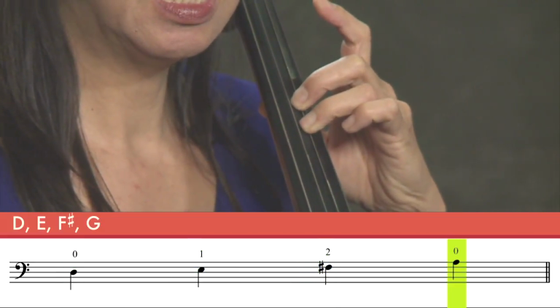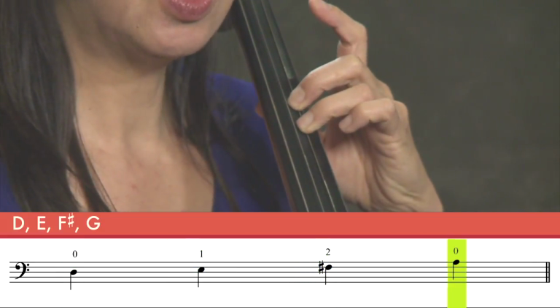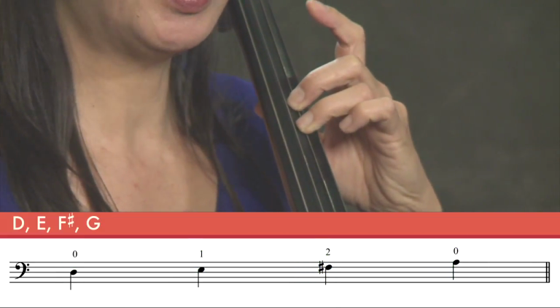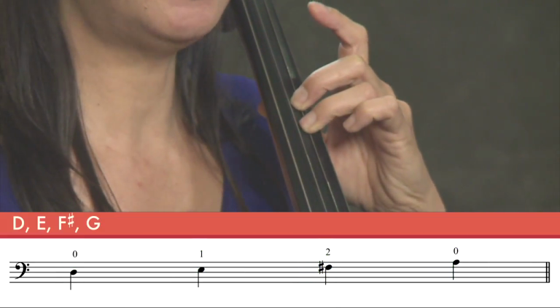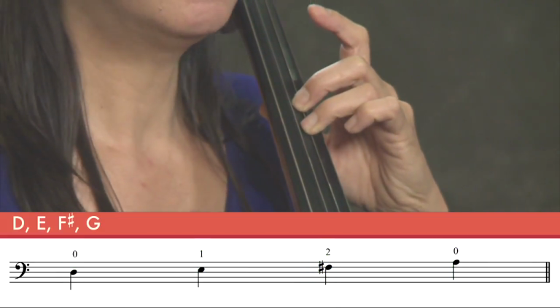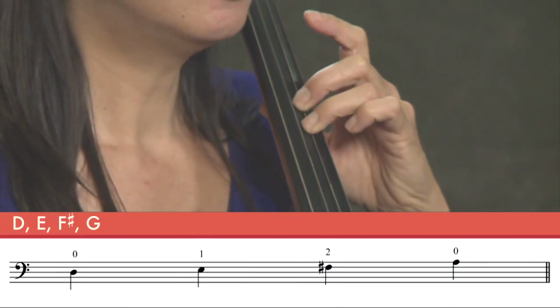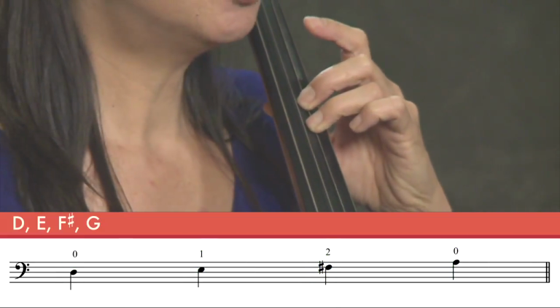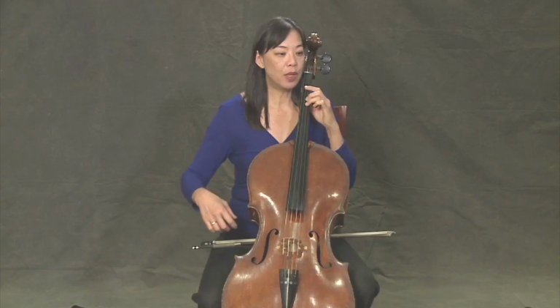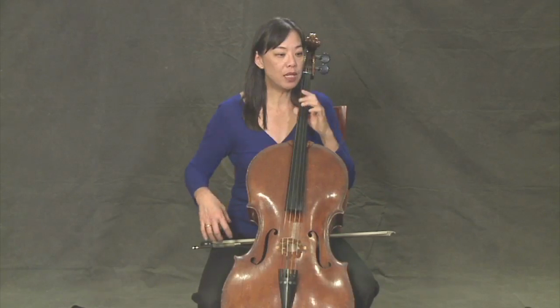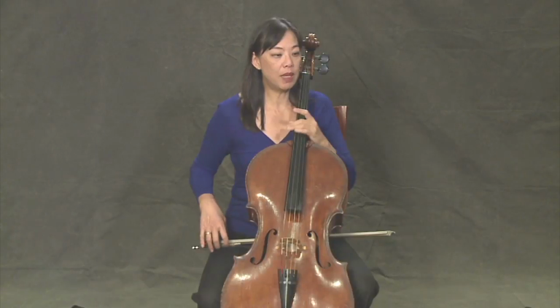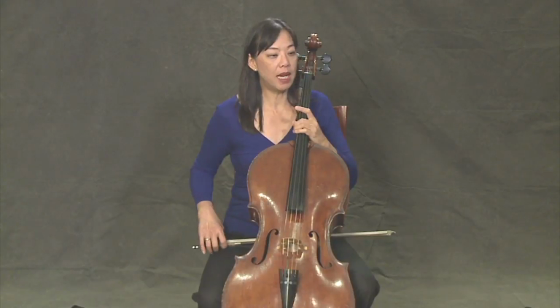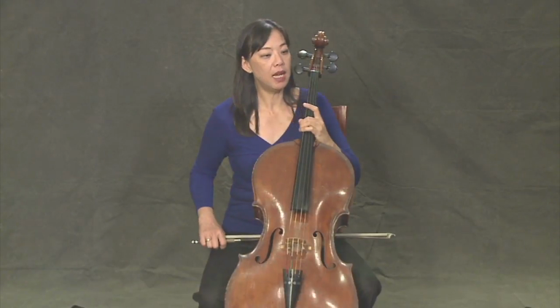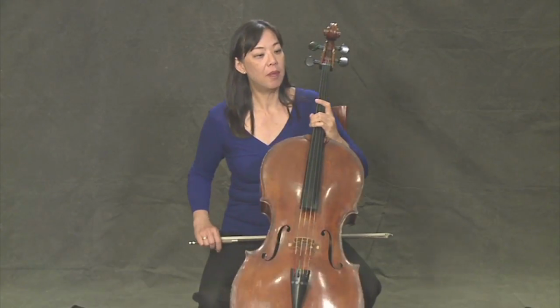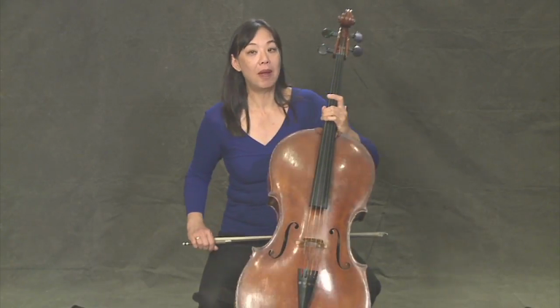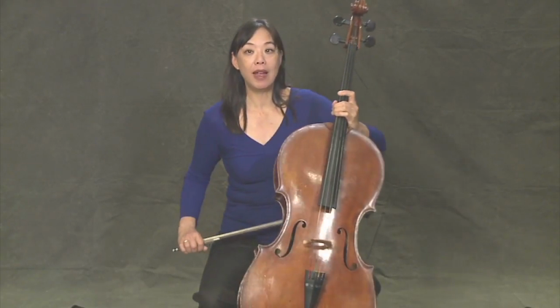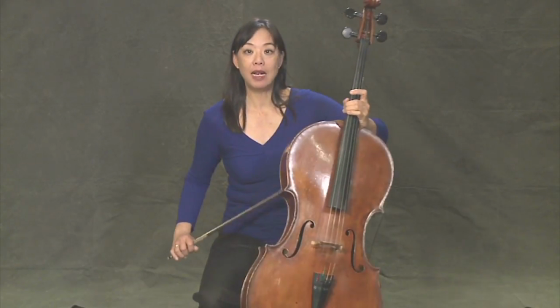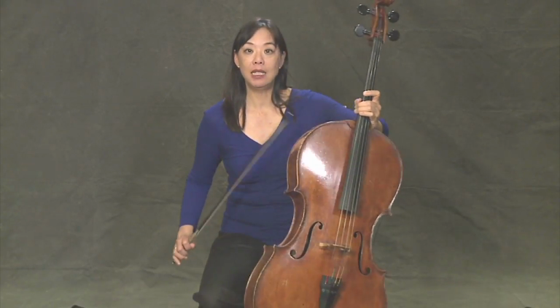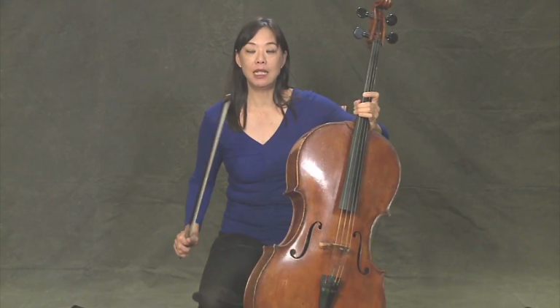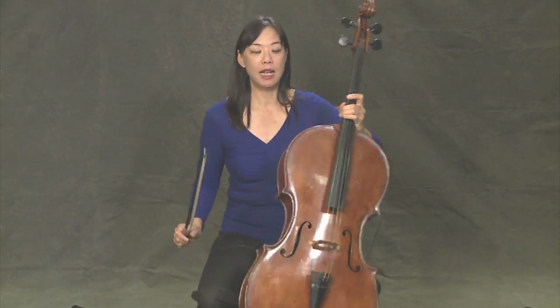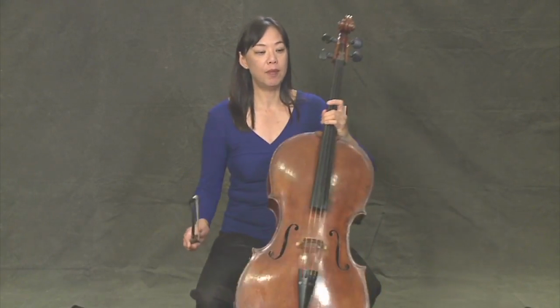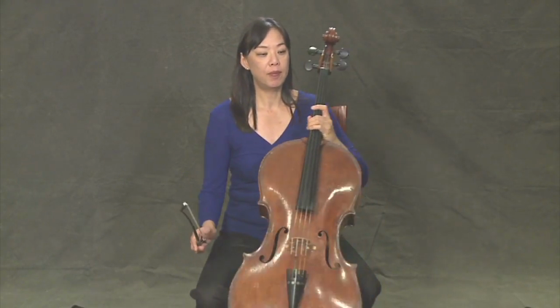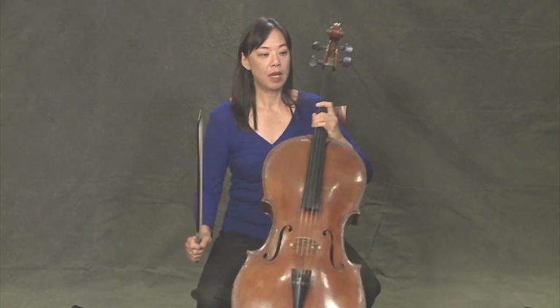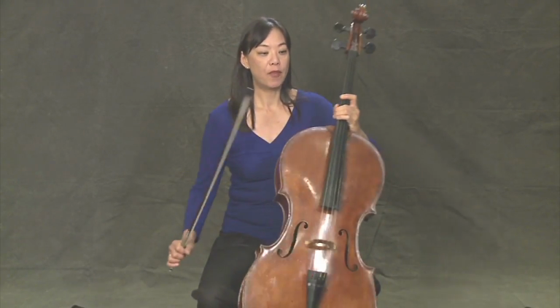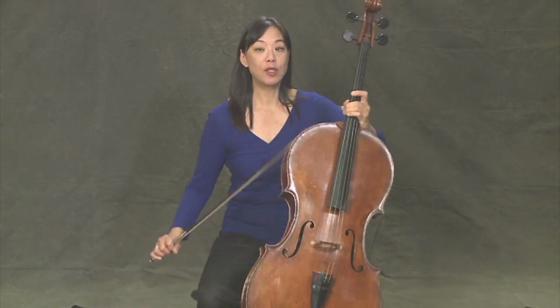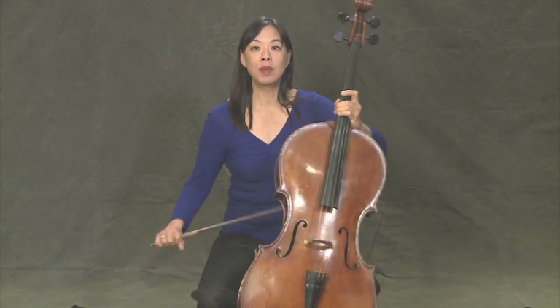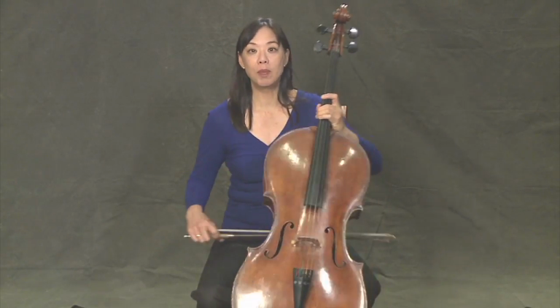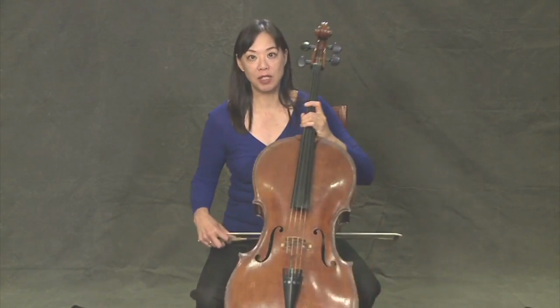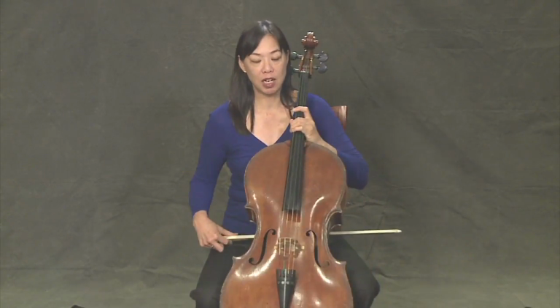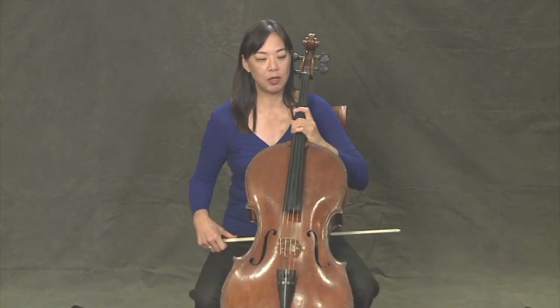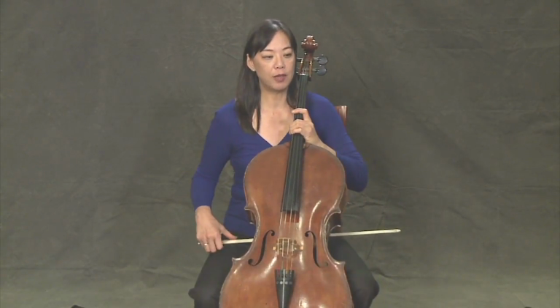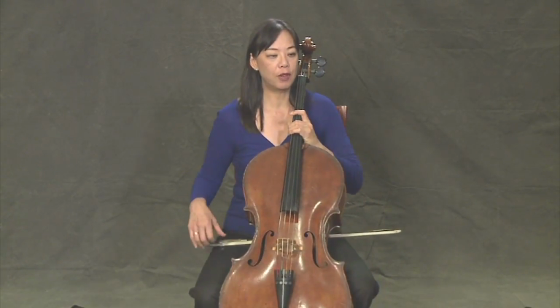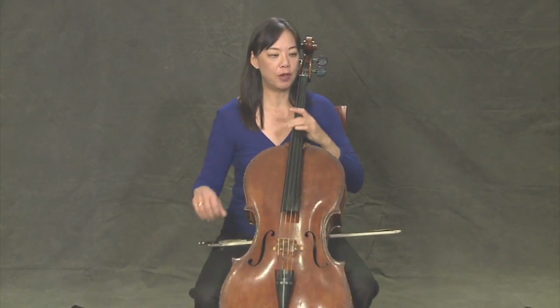We're going to play Mary Had a Little Lamb. First I'm going to pizzicato it for you.